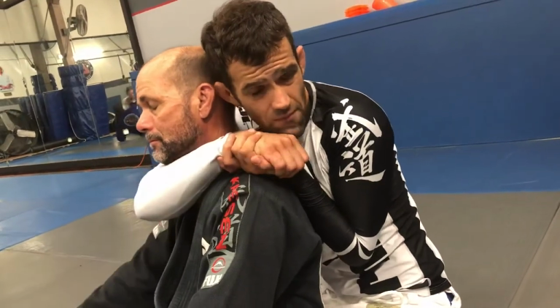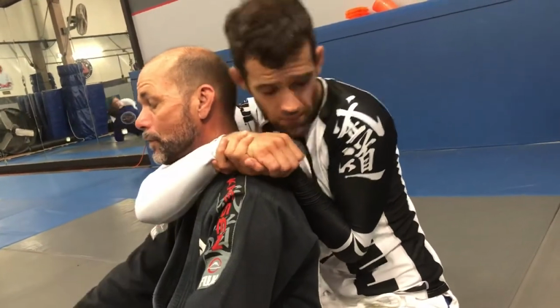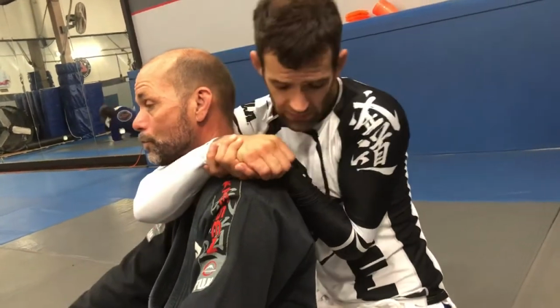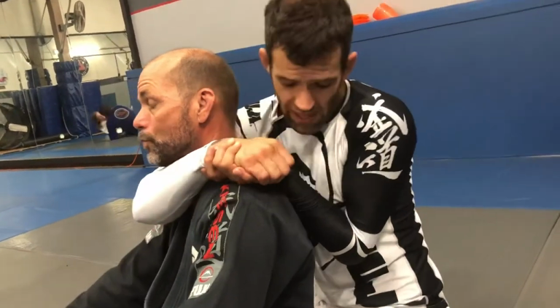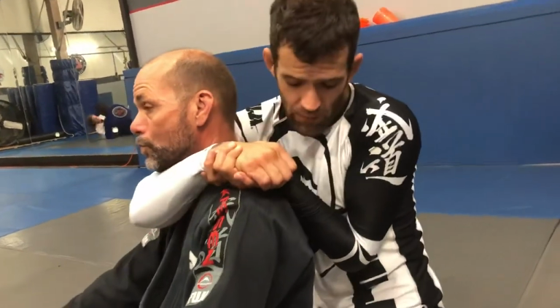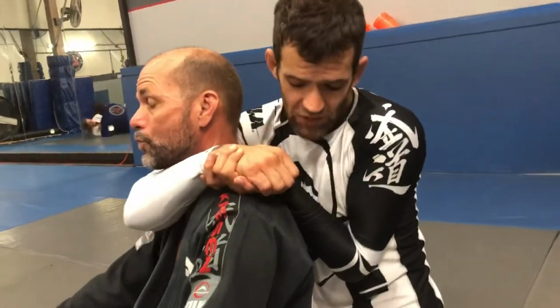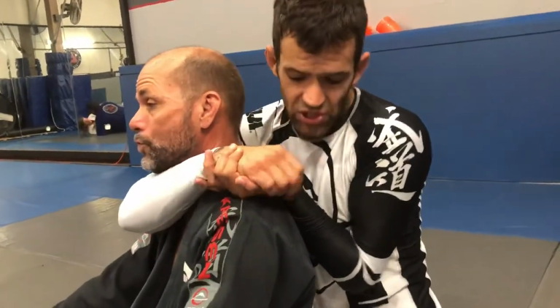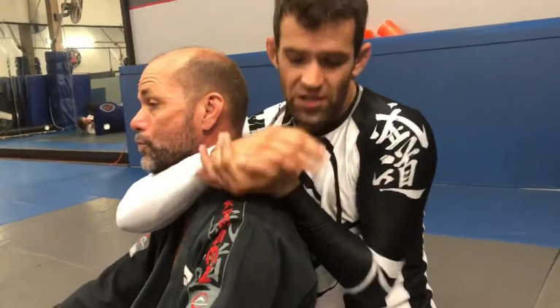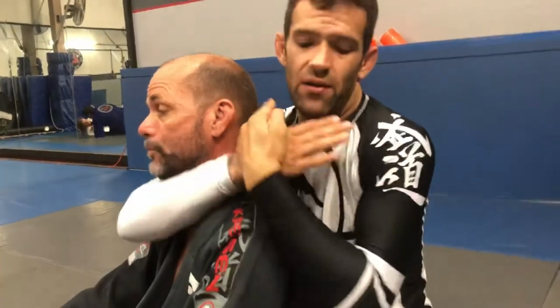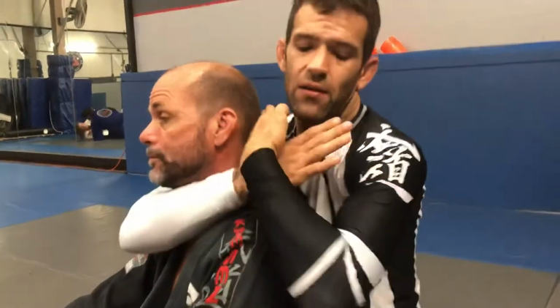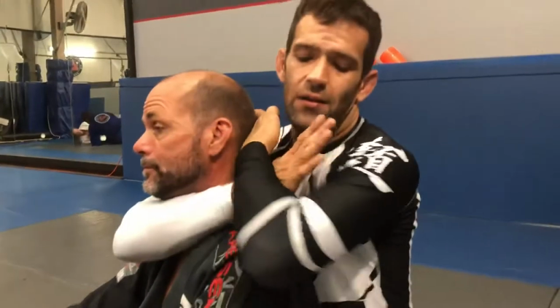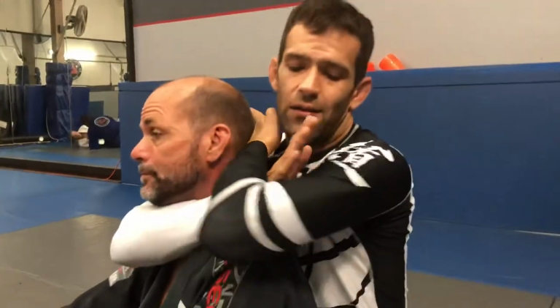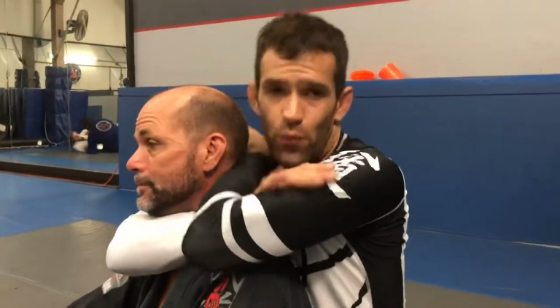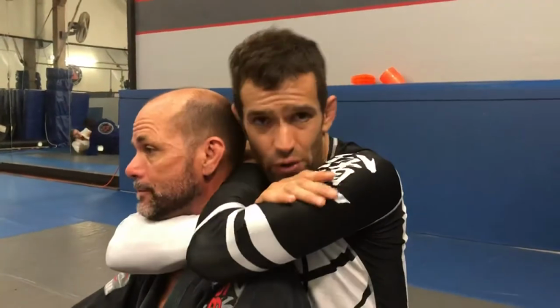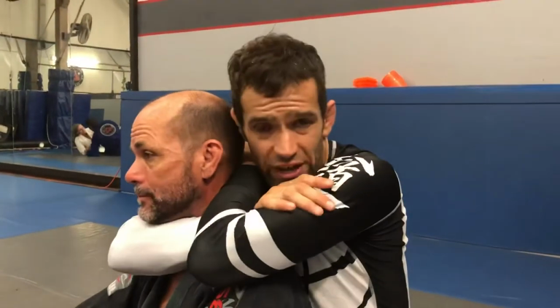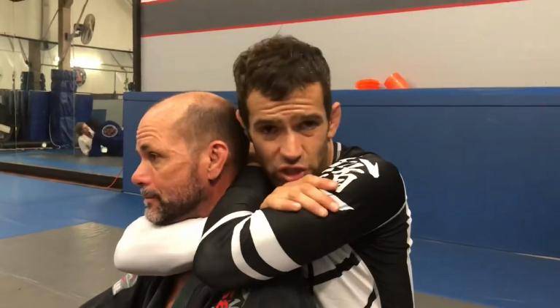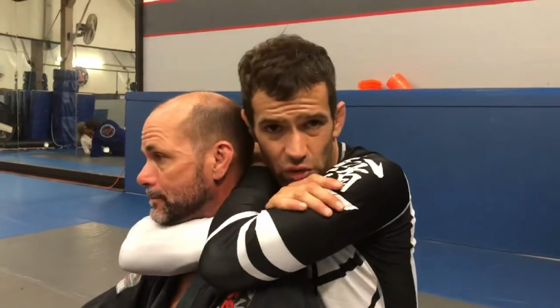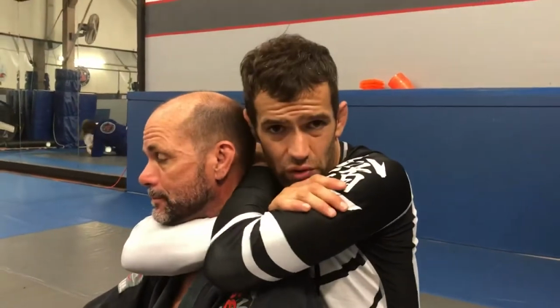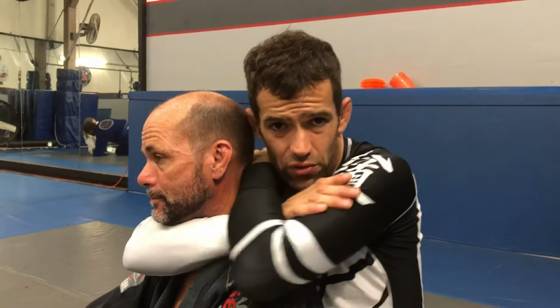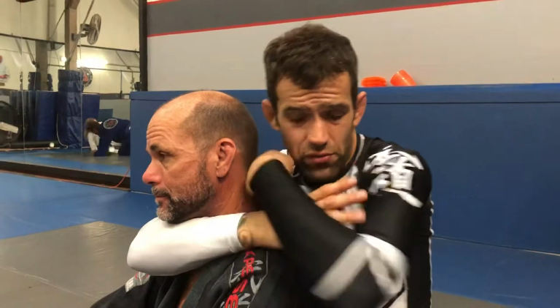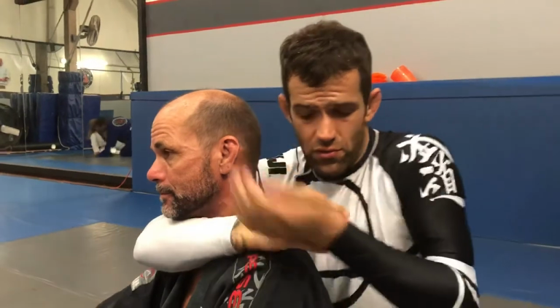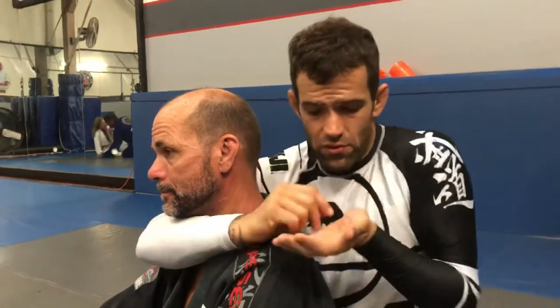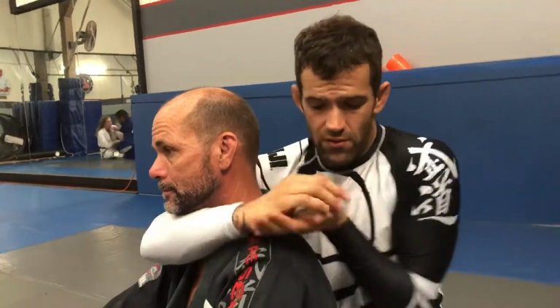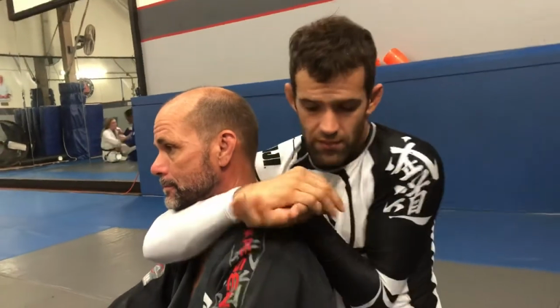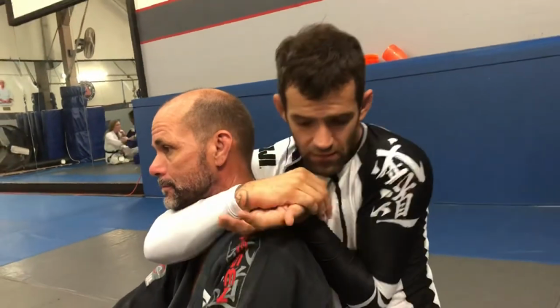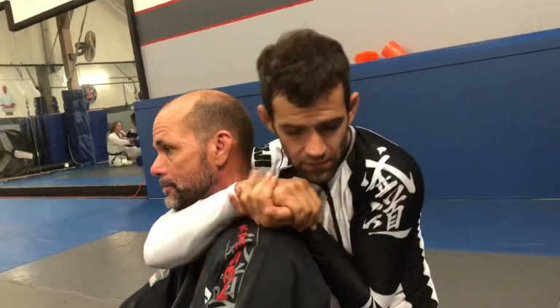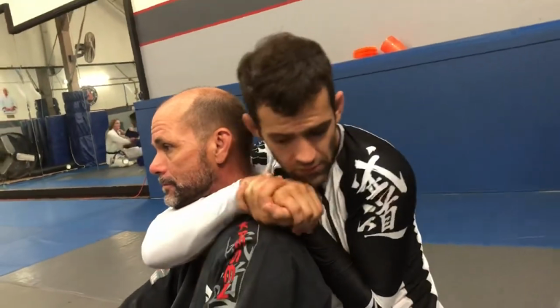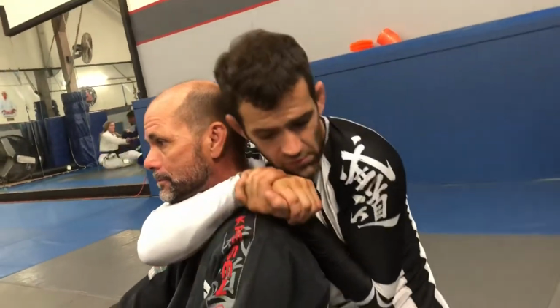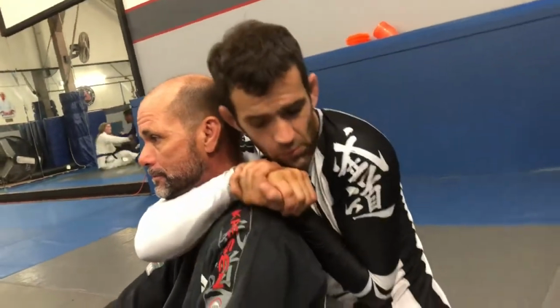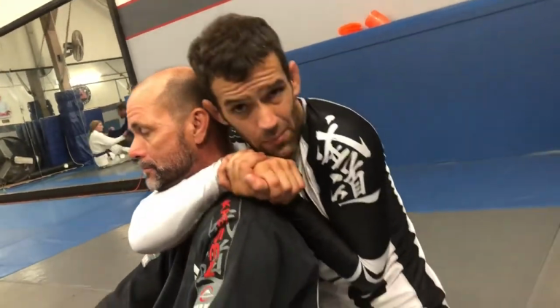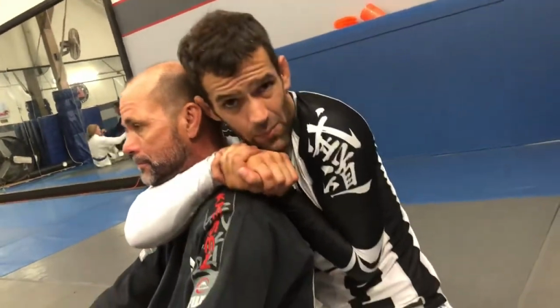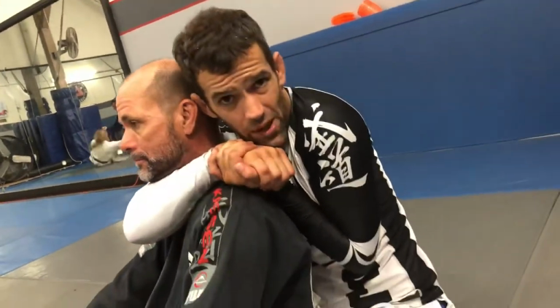Hand position, rear naked choke: palm on palm.